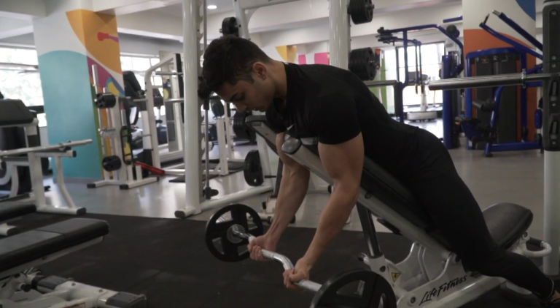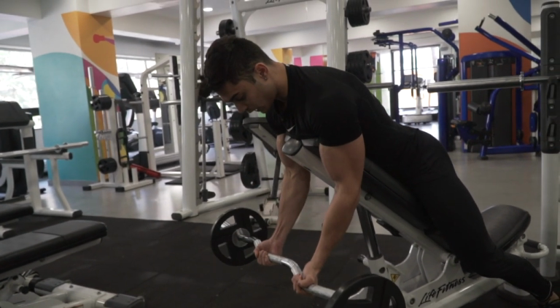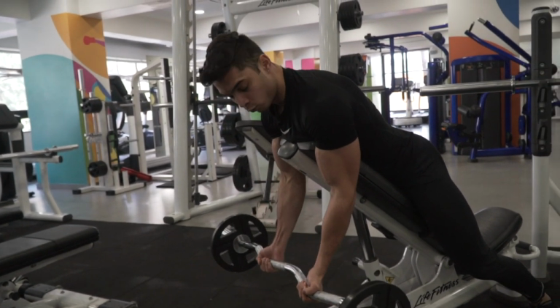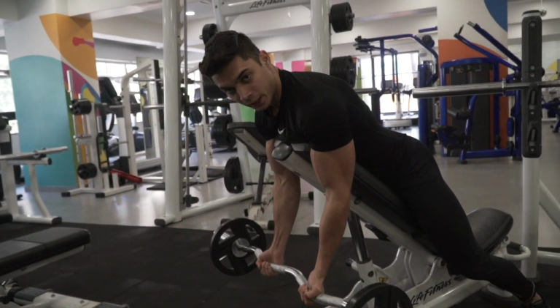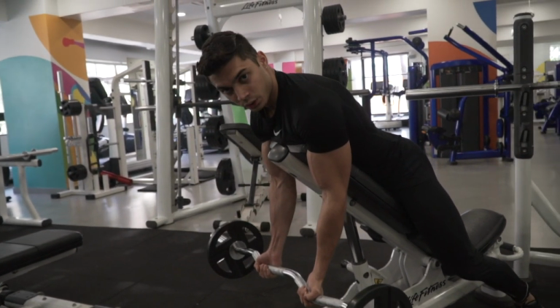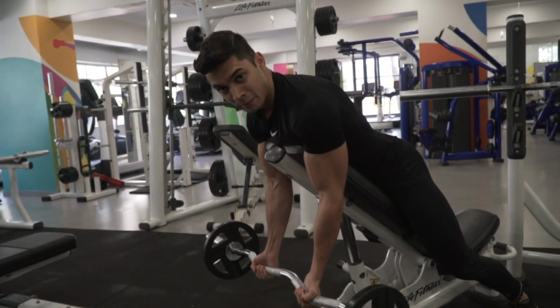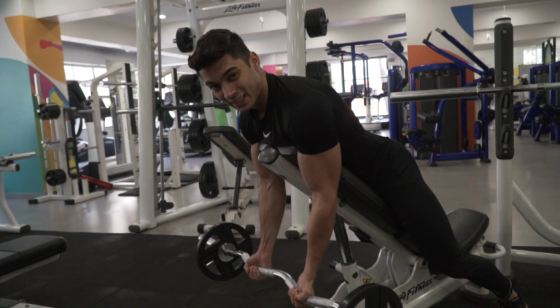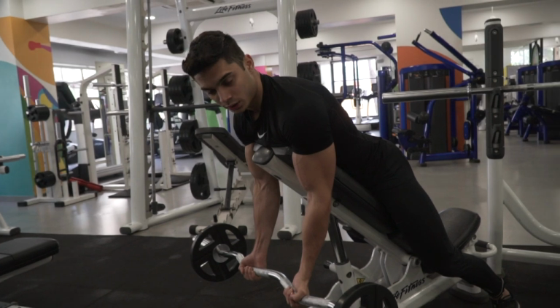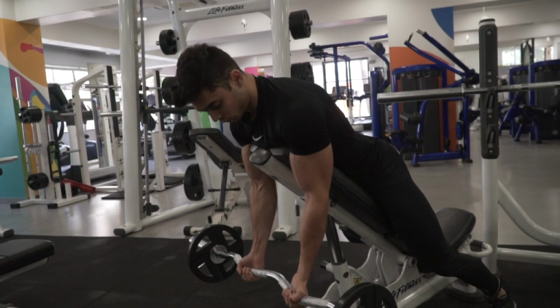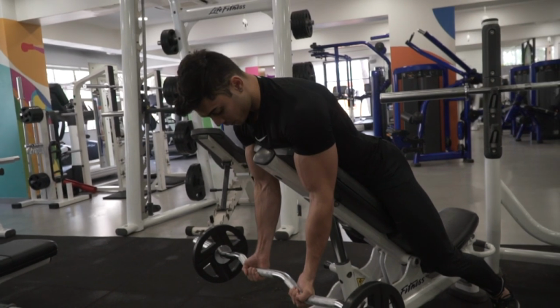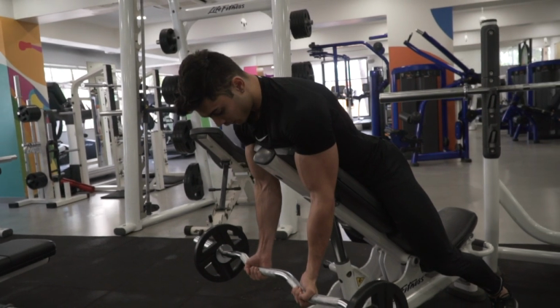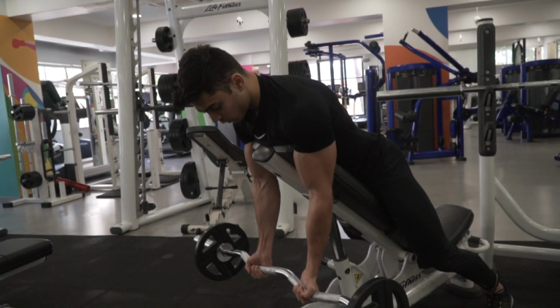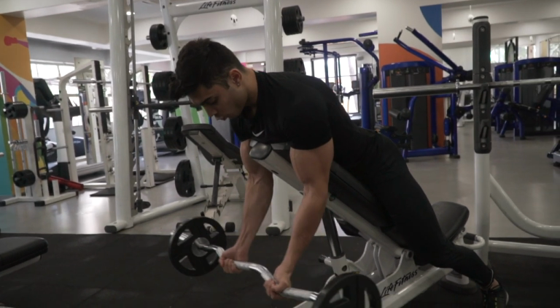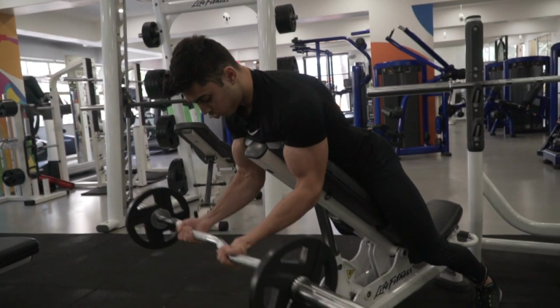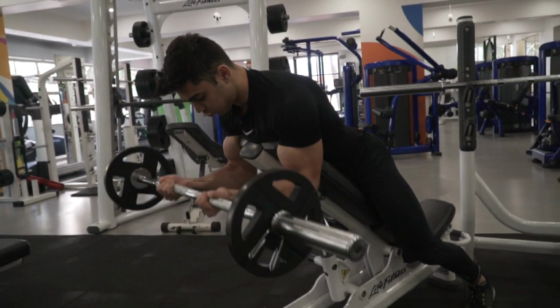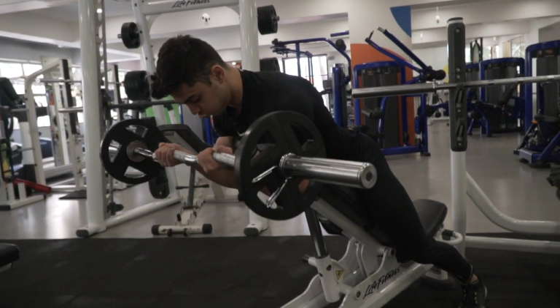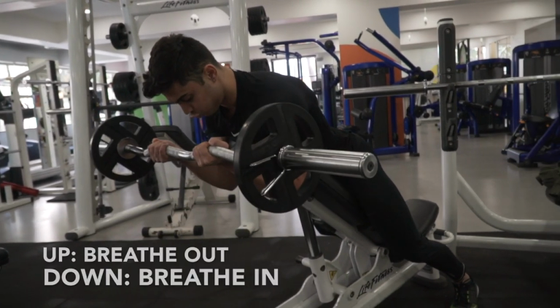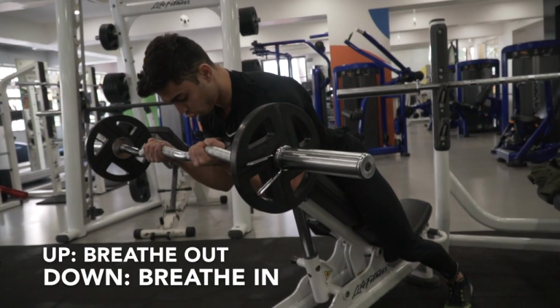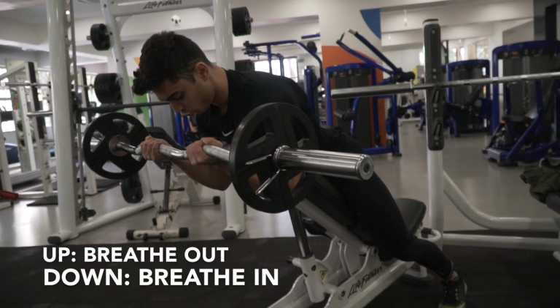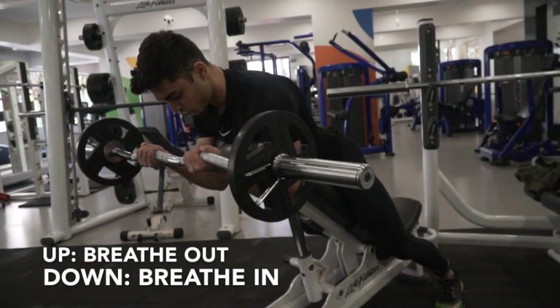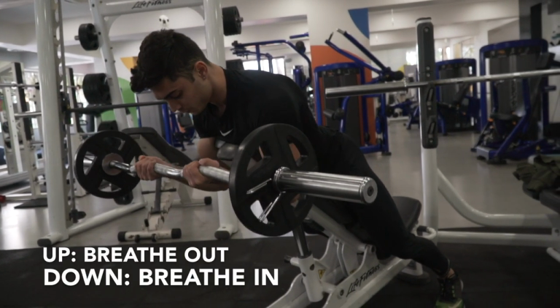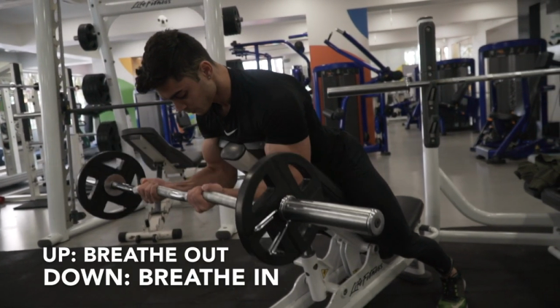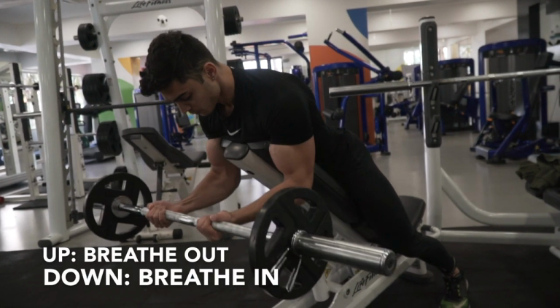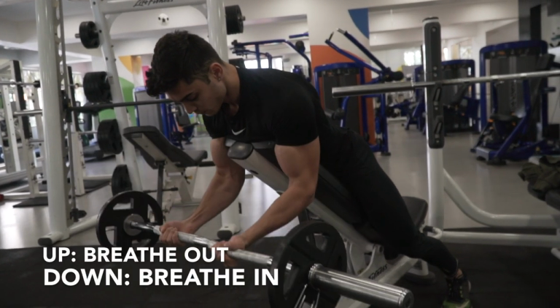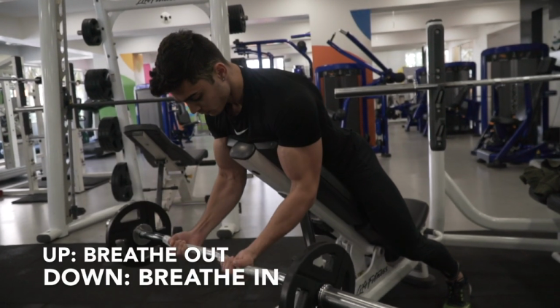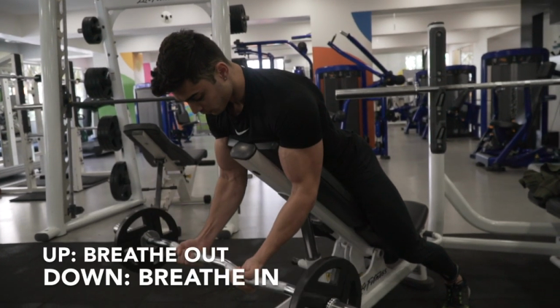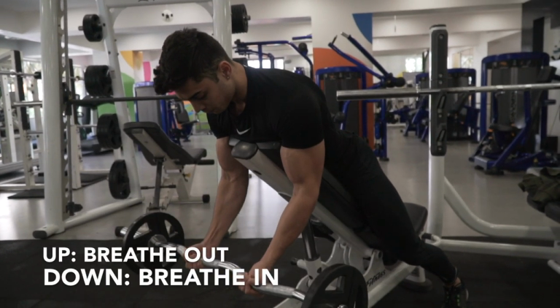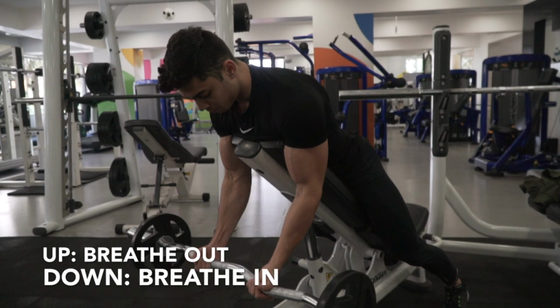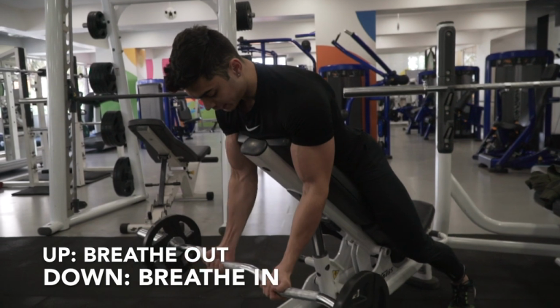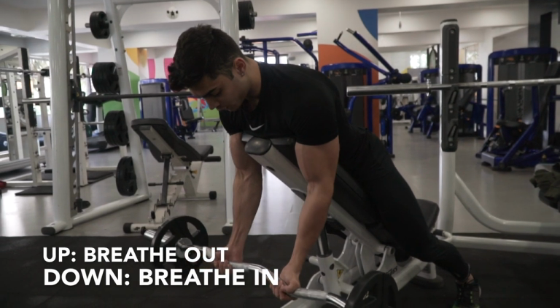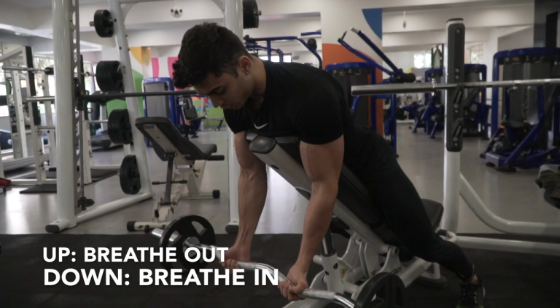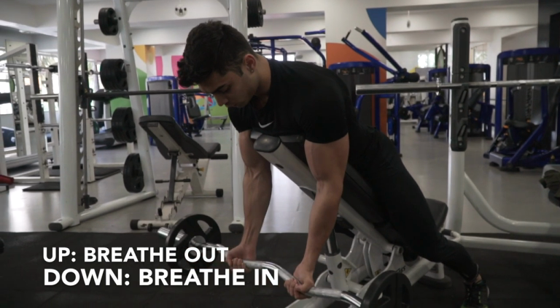Just your forearm should be moving like this. Breathe in as you go down slowly.